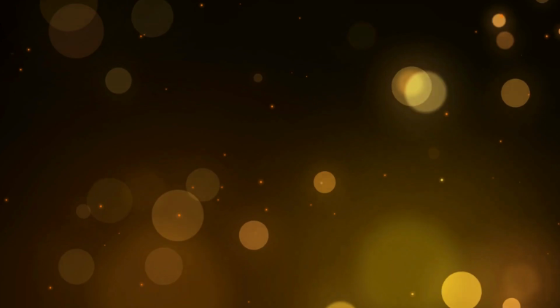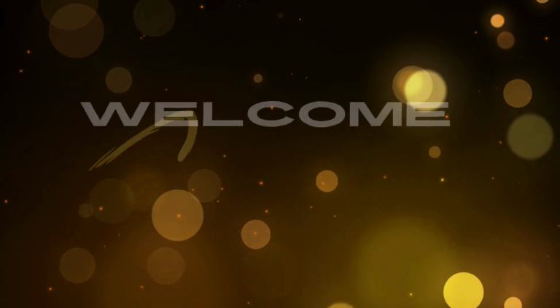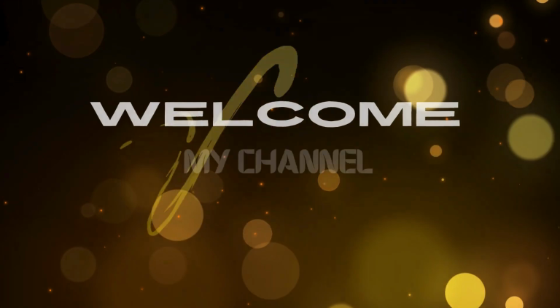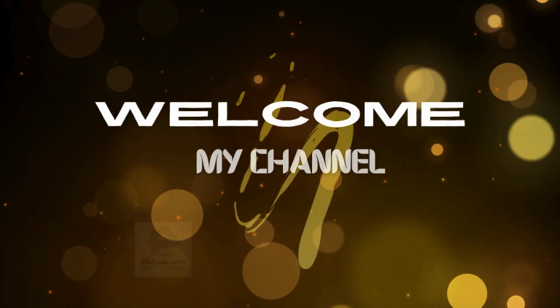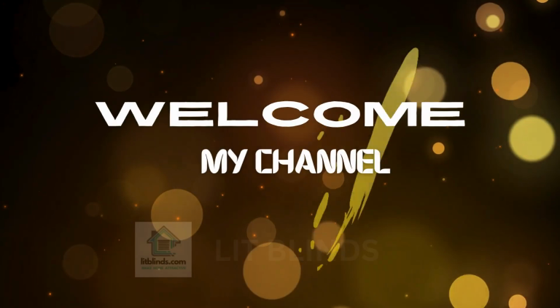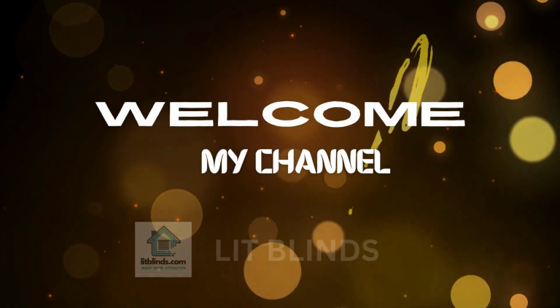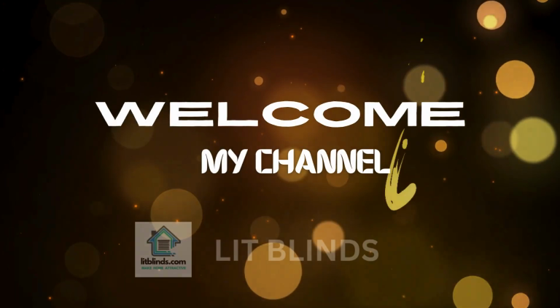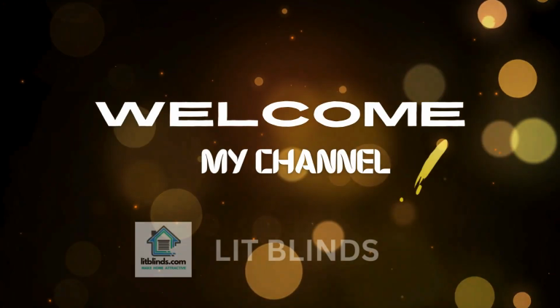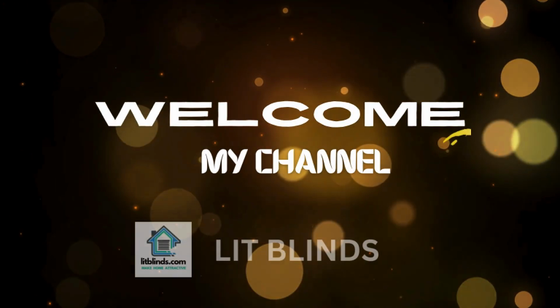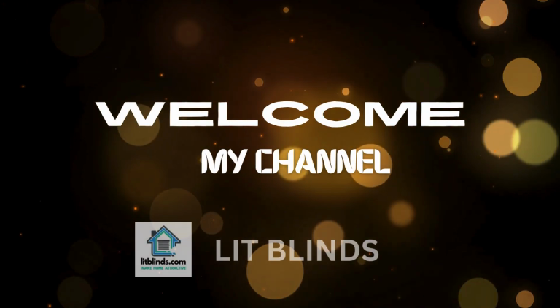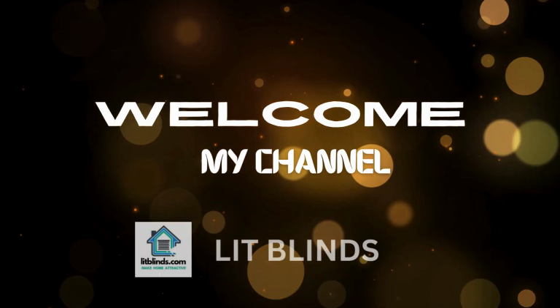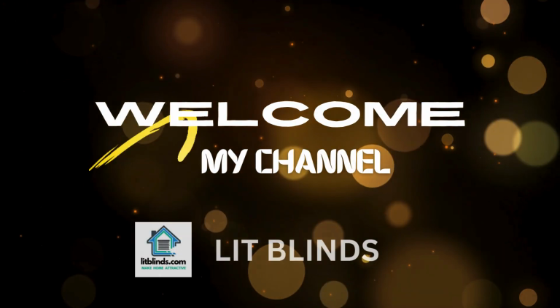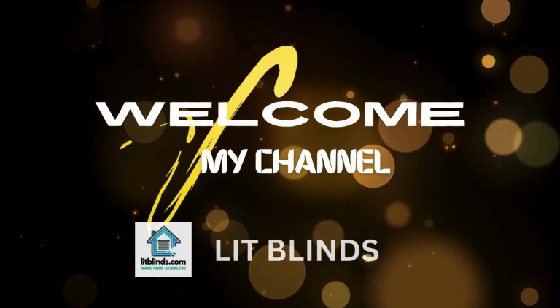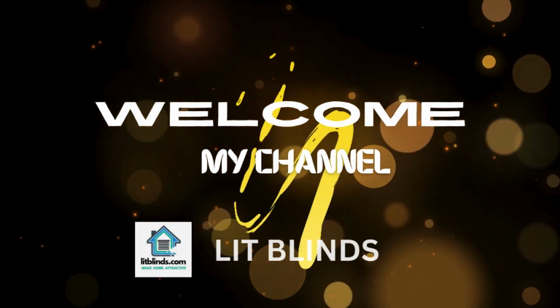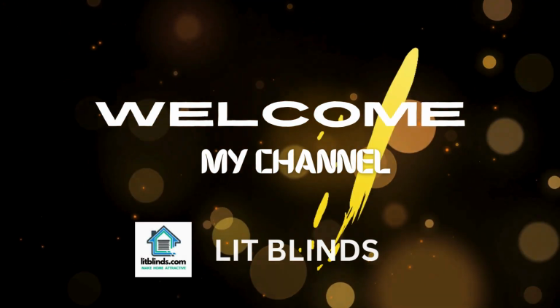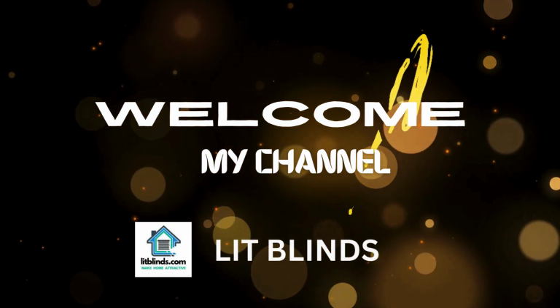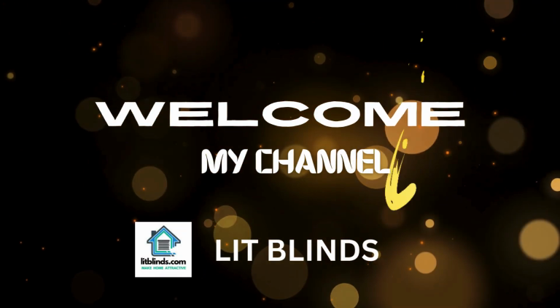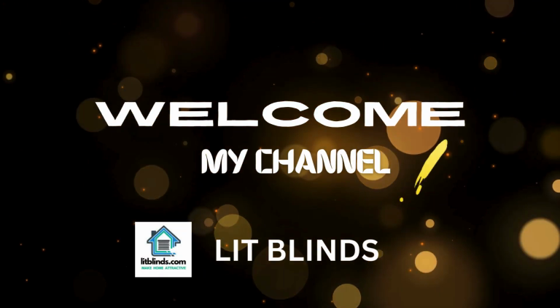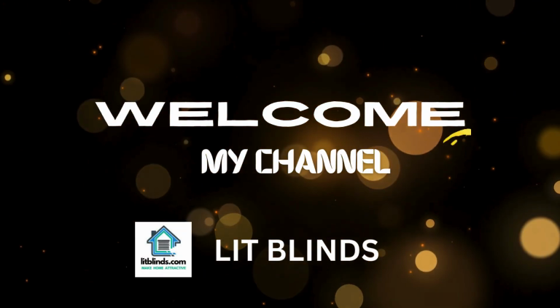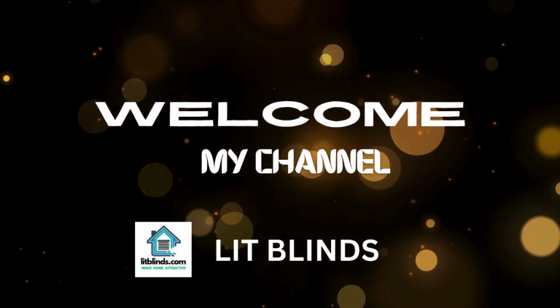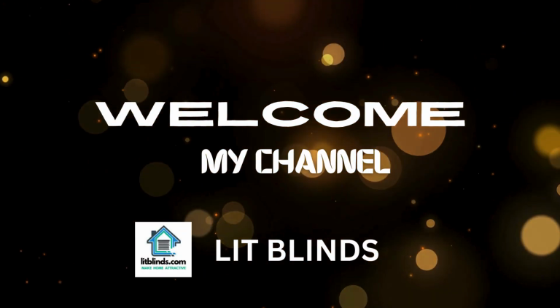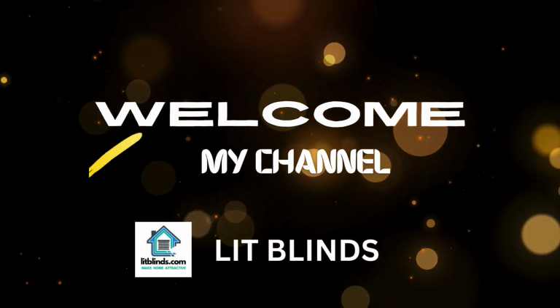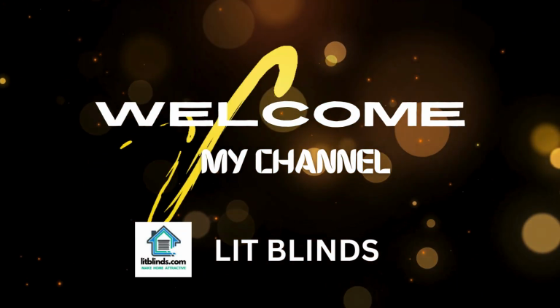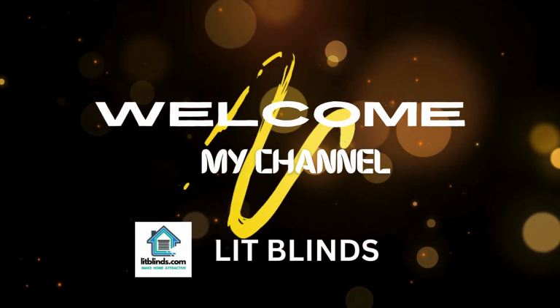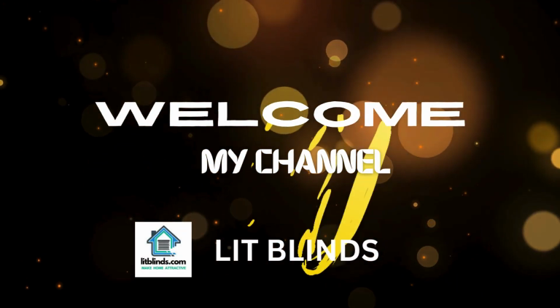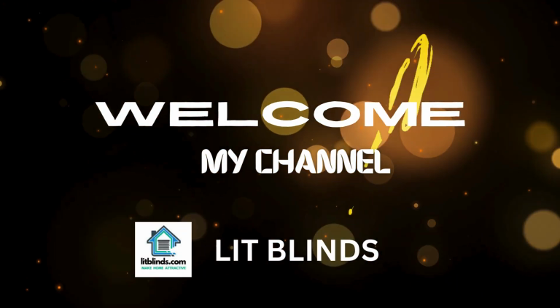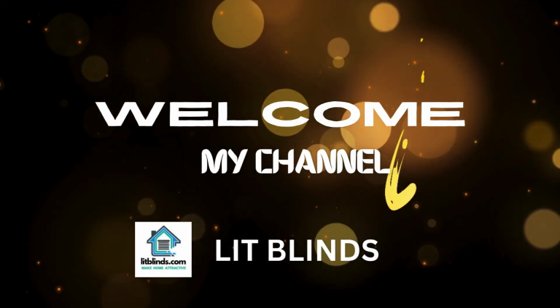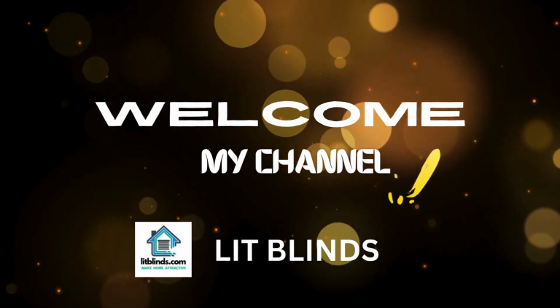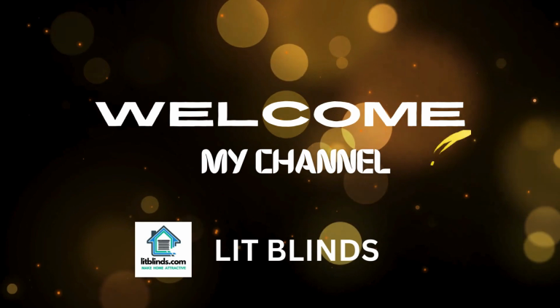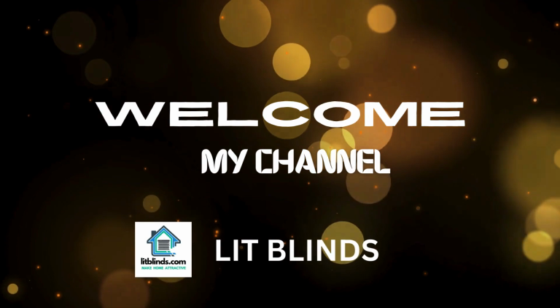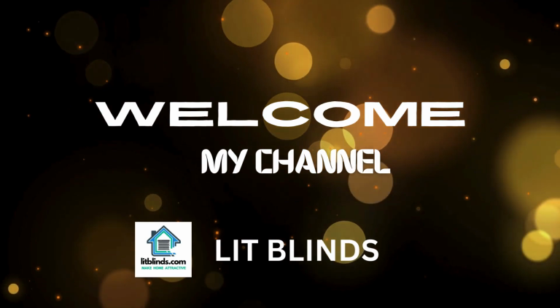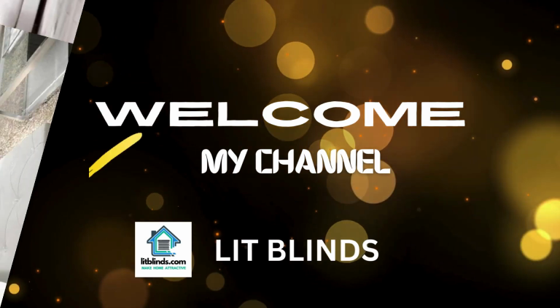Welcome to the Lit Blinds store on YouTube channel. Get 50% off and order online with free shipping.